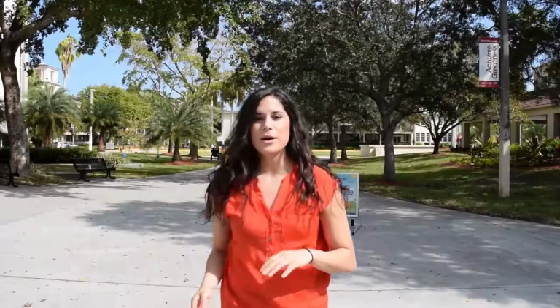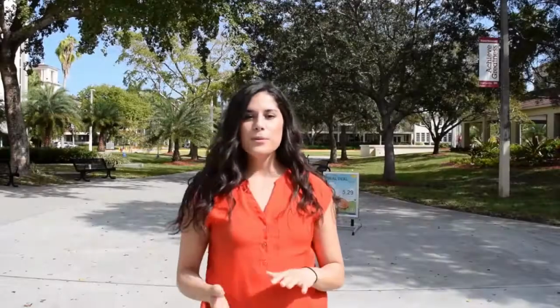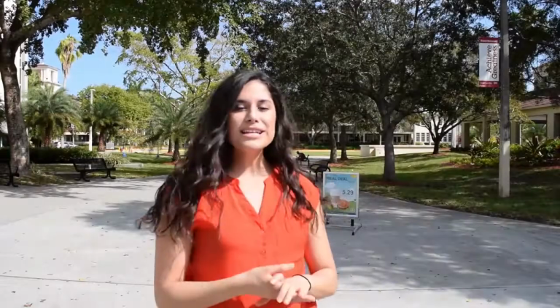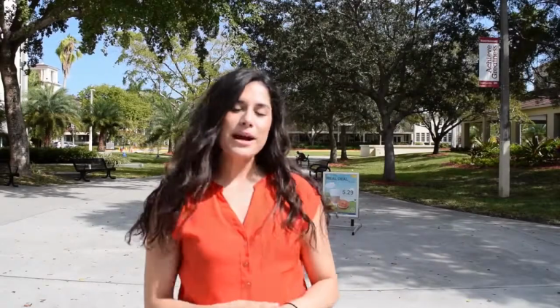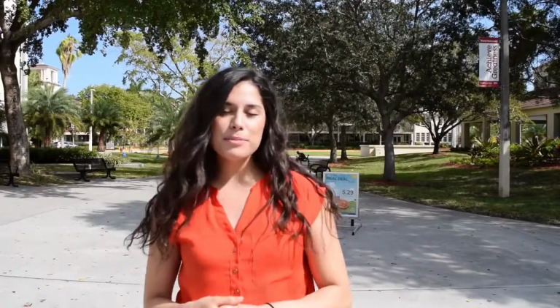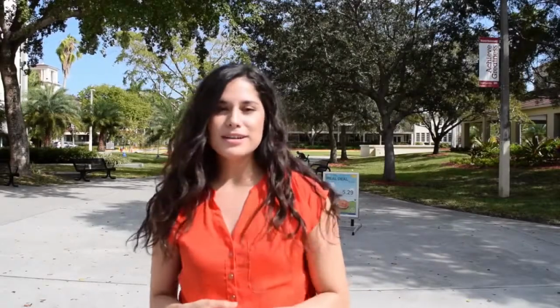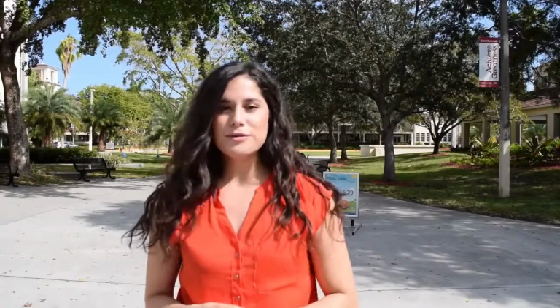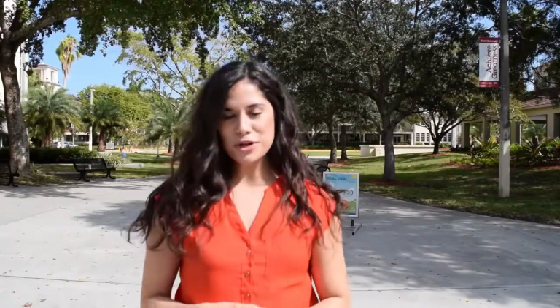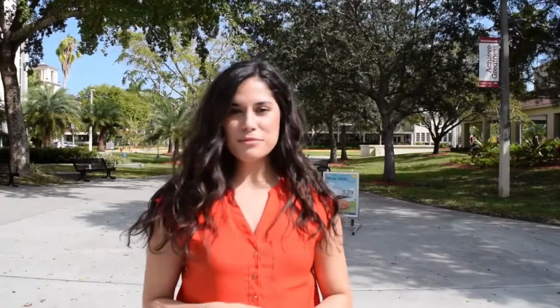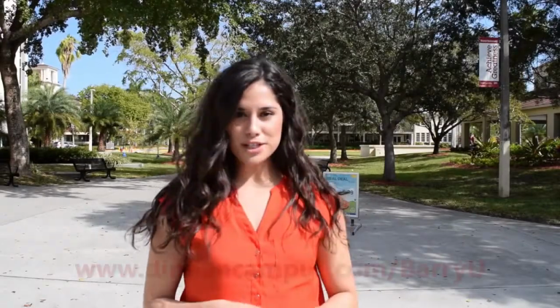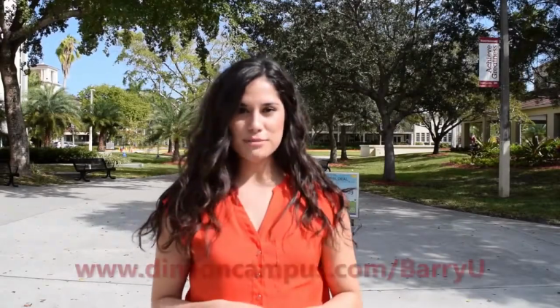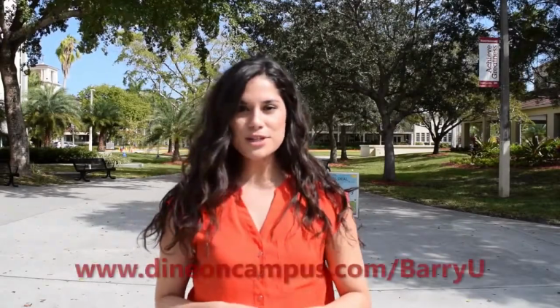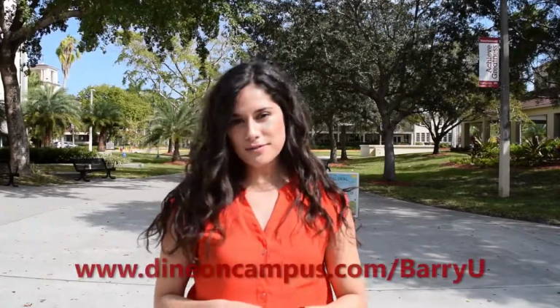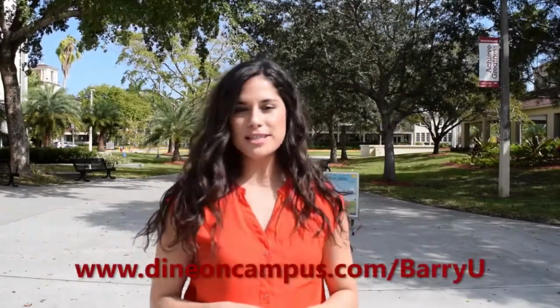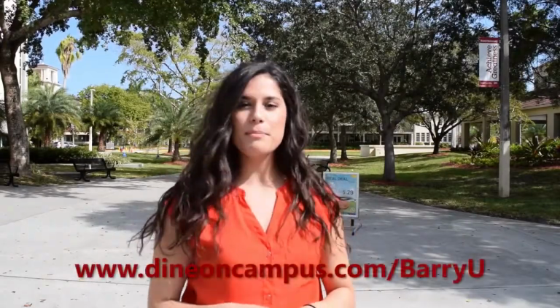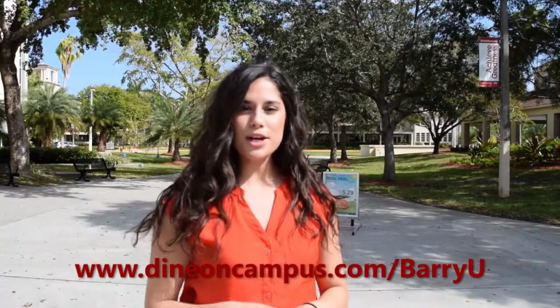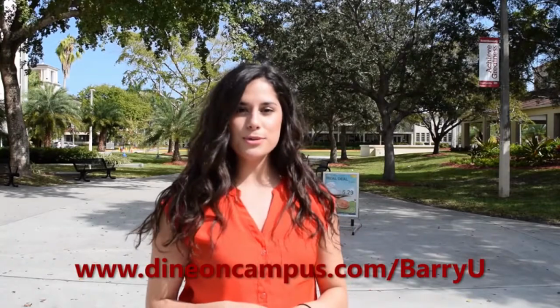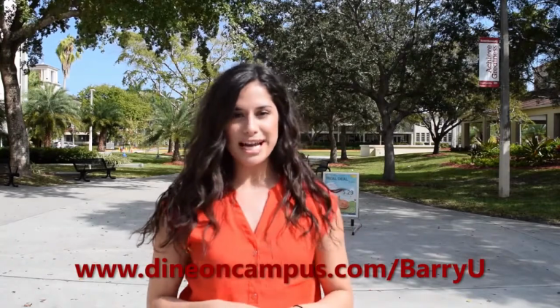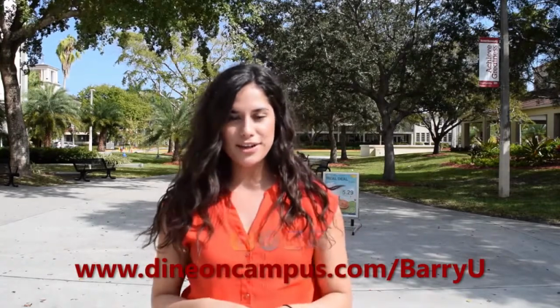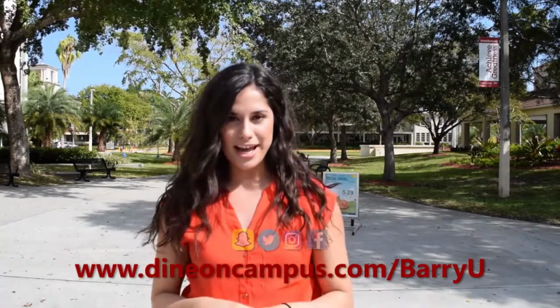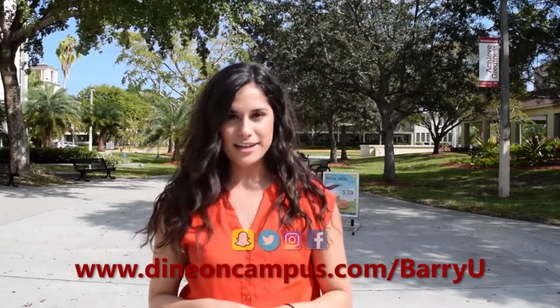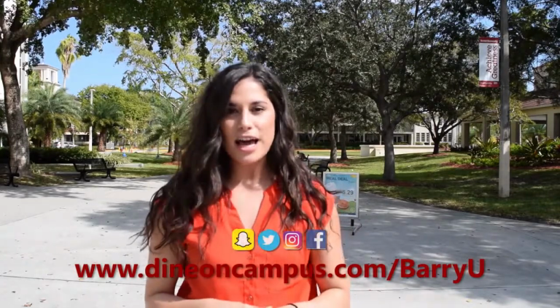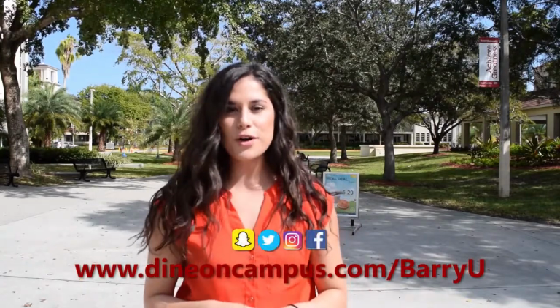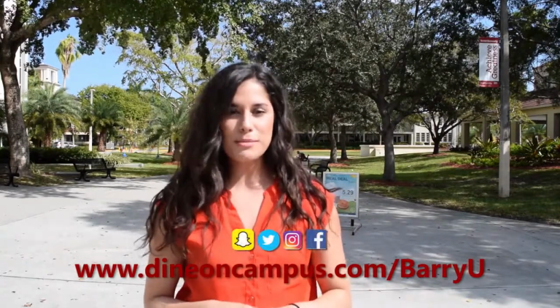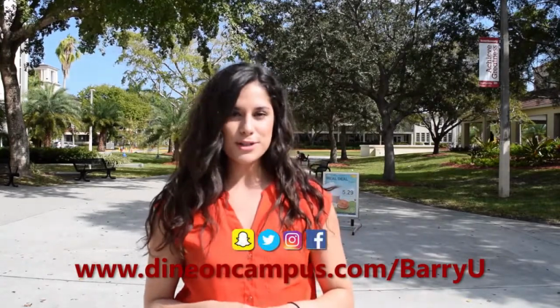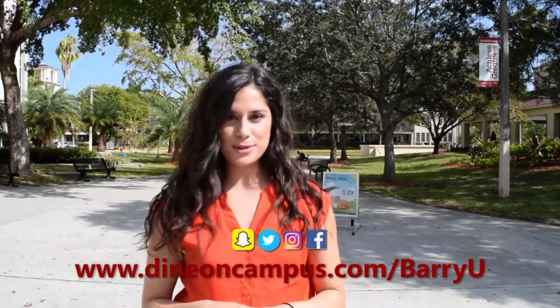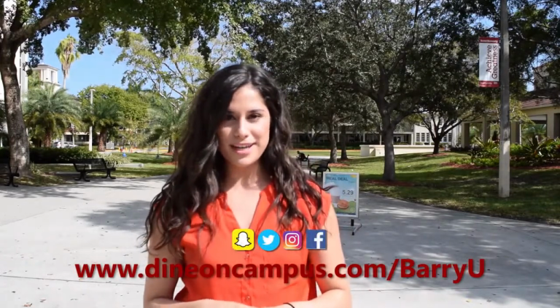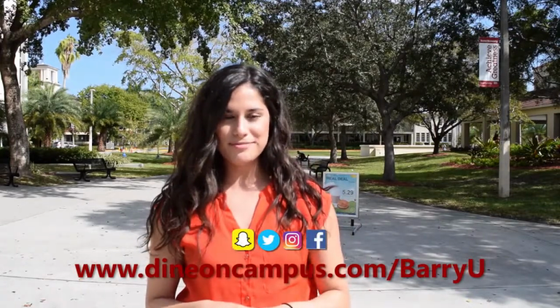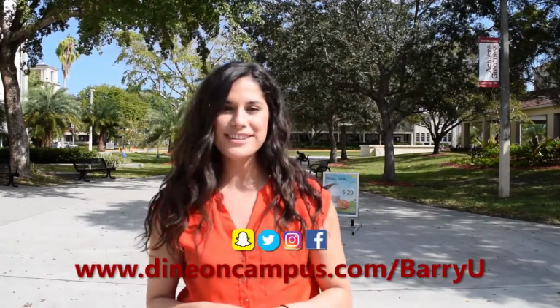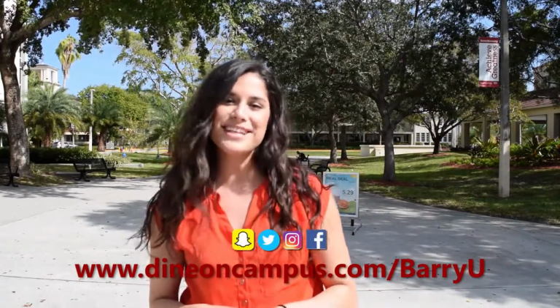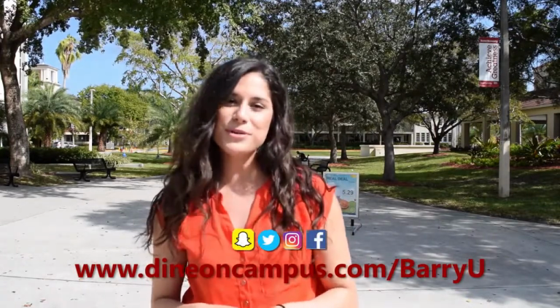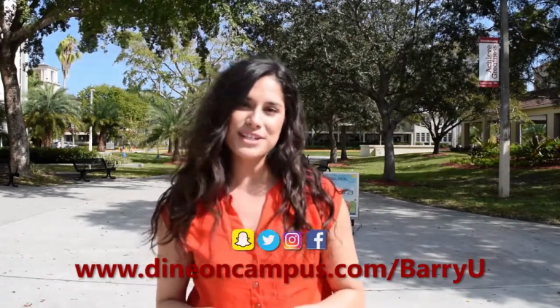Well, that's a wrap. For more information, make sure to visit Berry U Dining Online and follow them on social media. Thanks for watching.